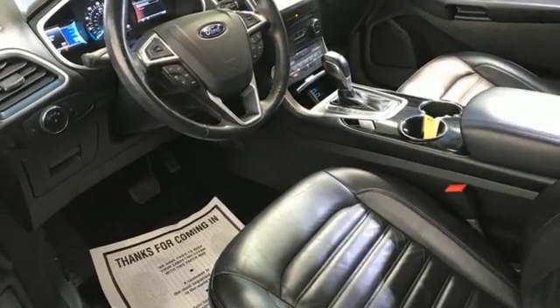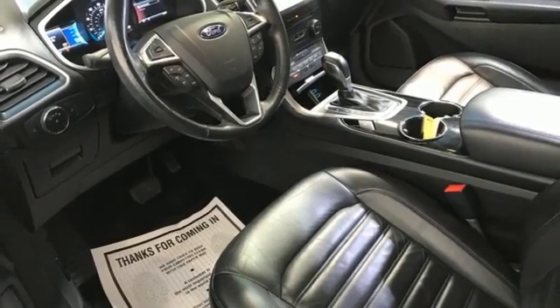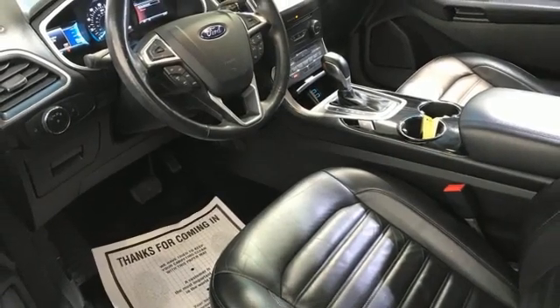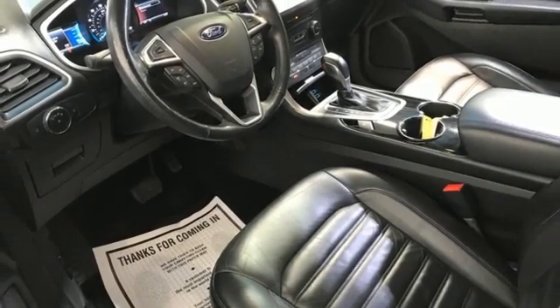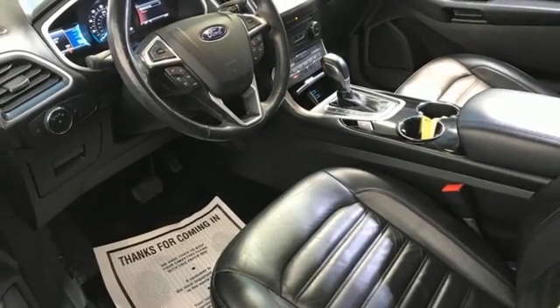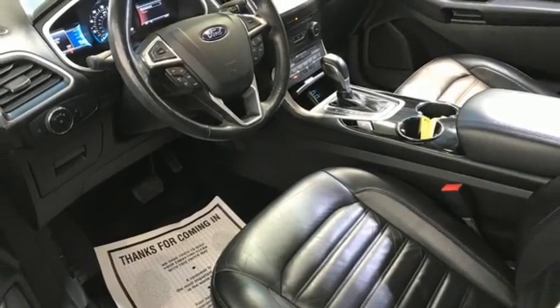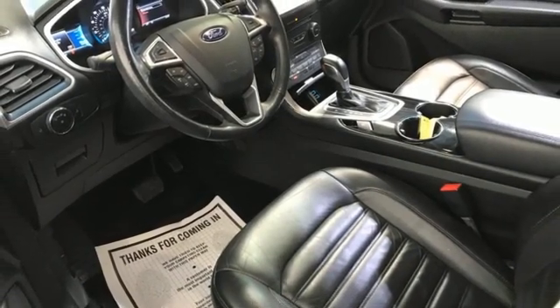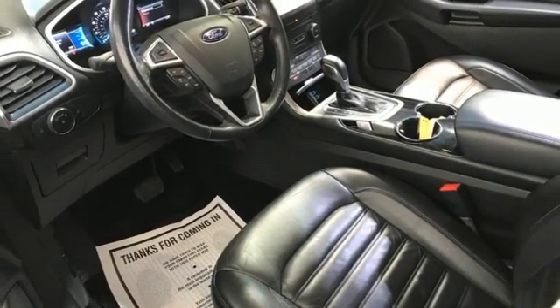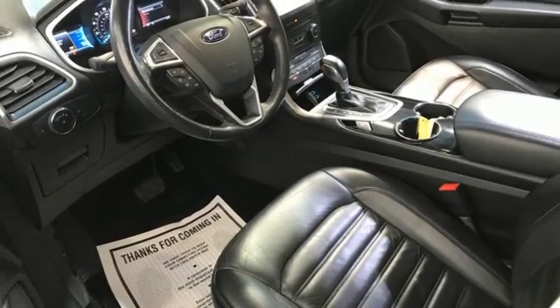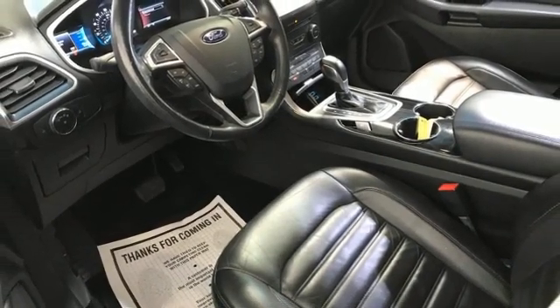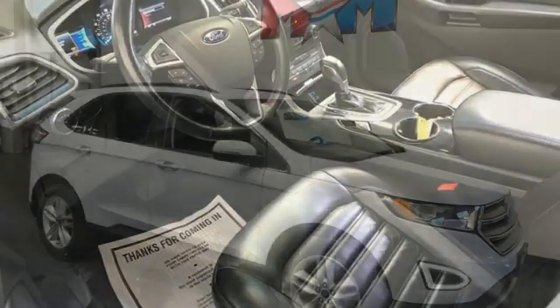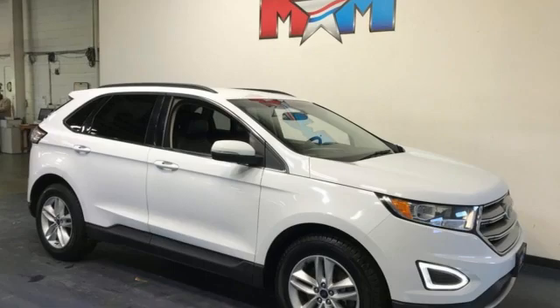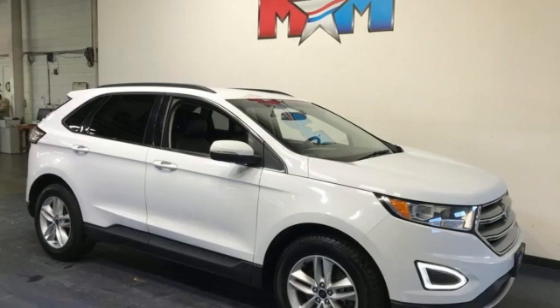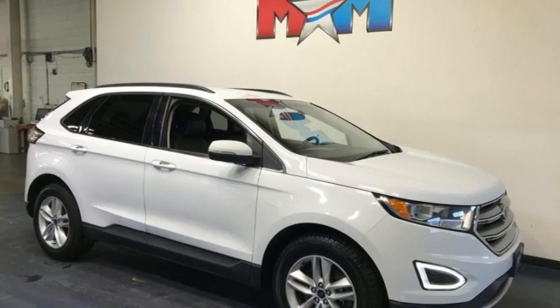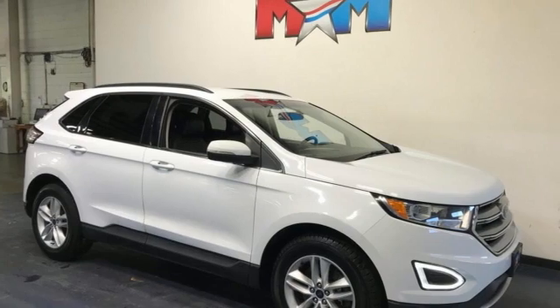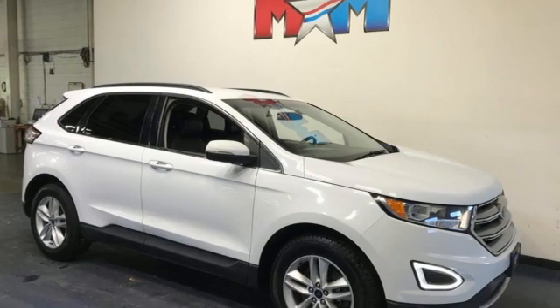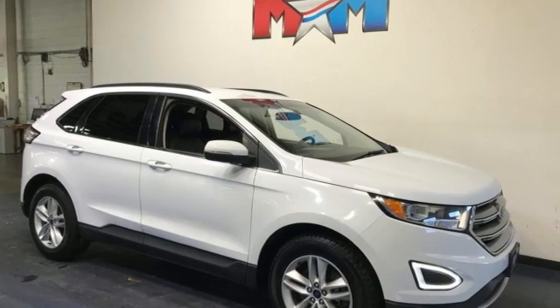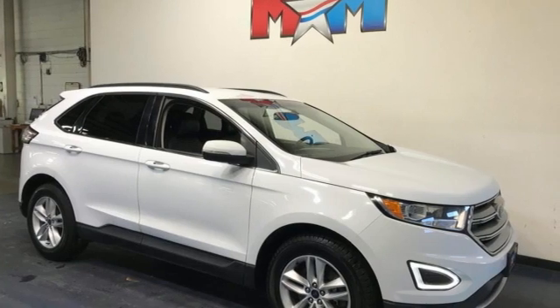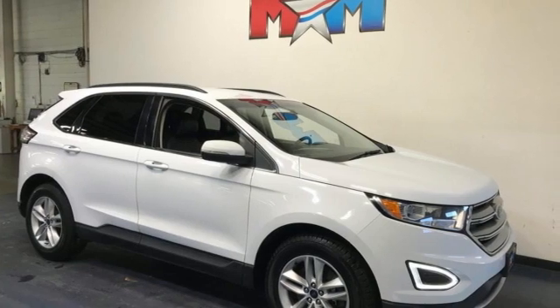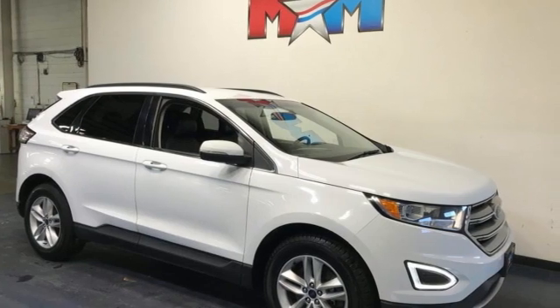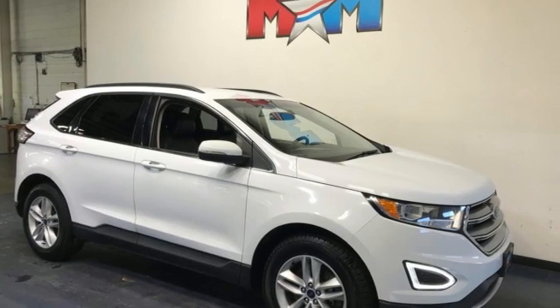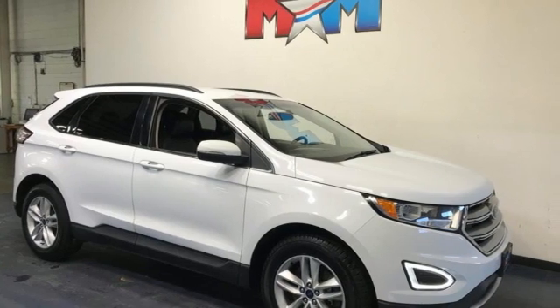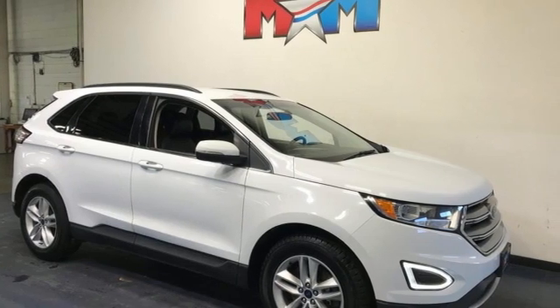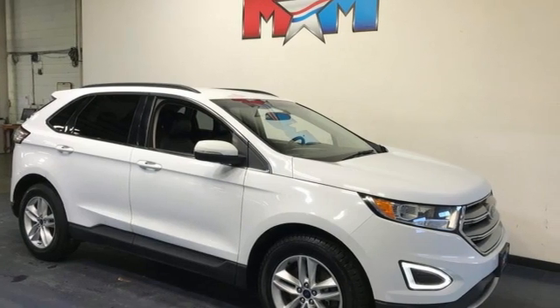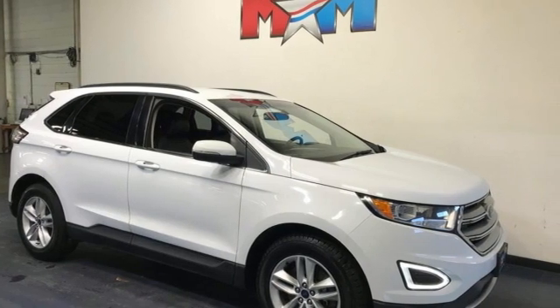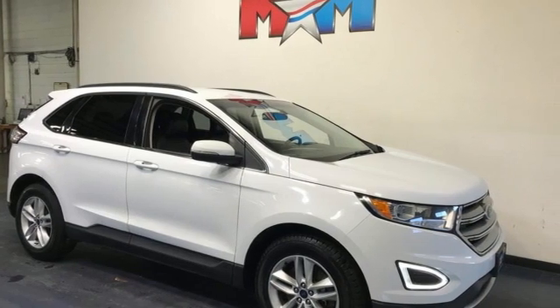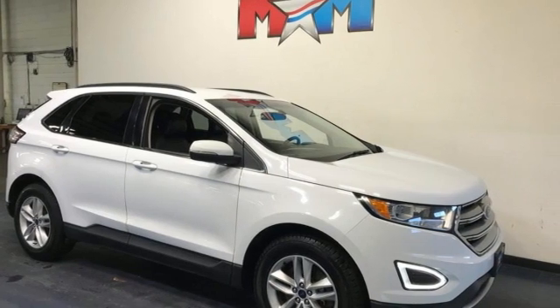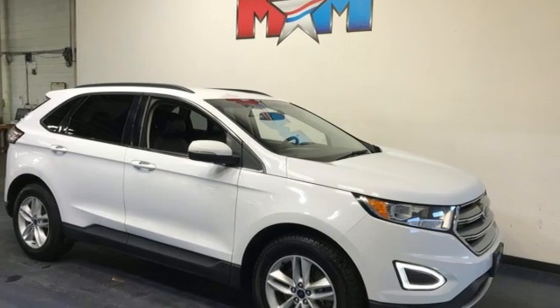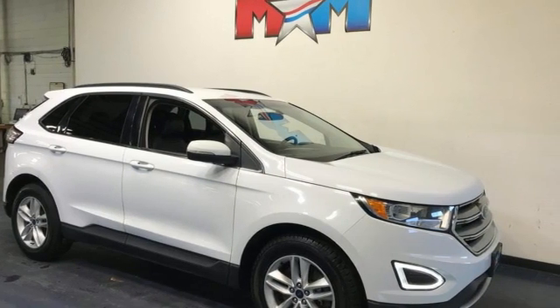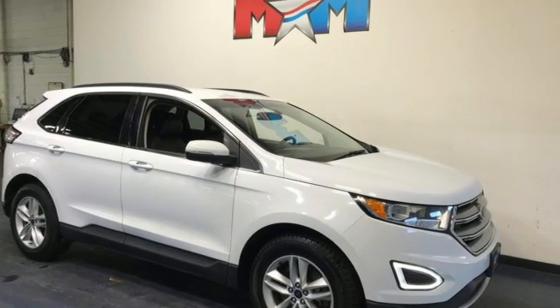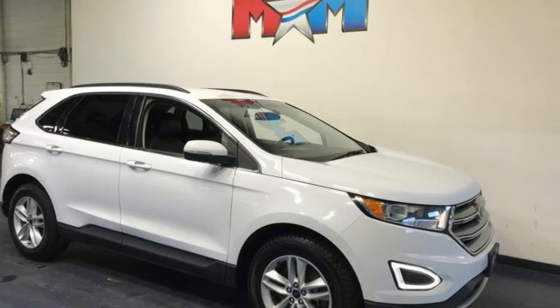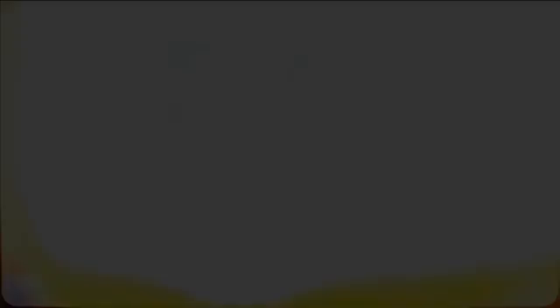Every generation has its Ford. This is yours. See it for yourself when you take it for a test drive.